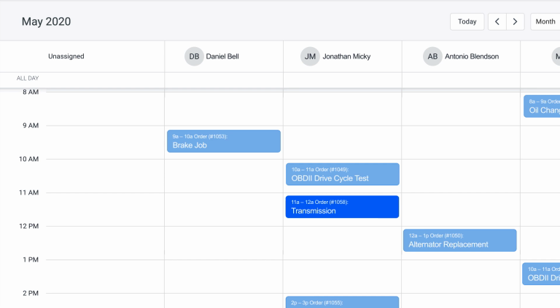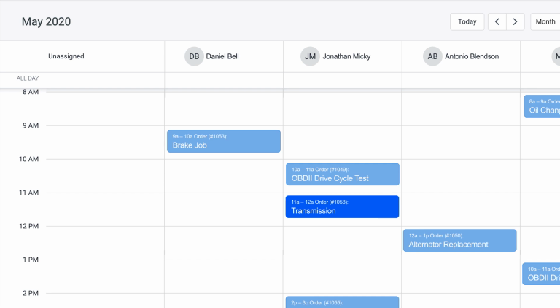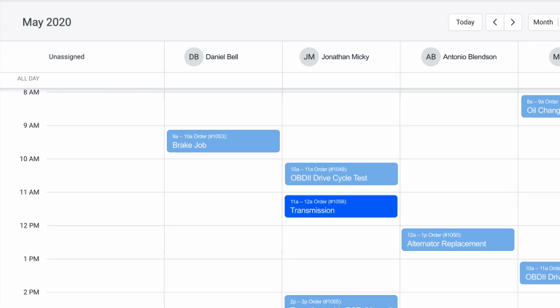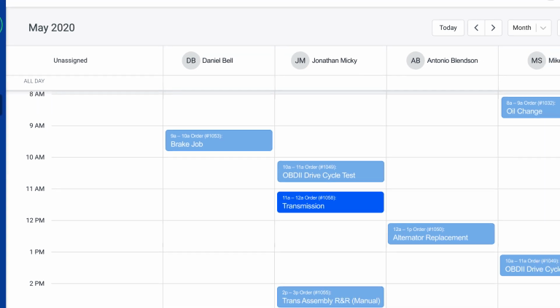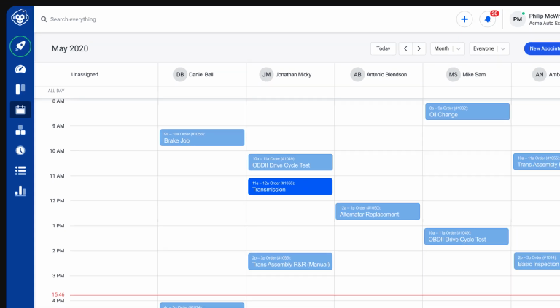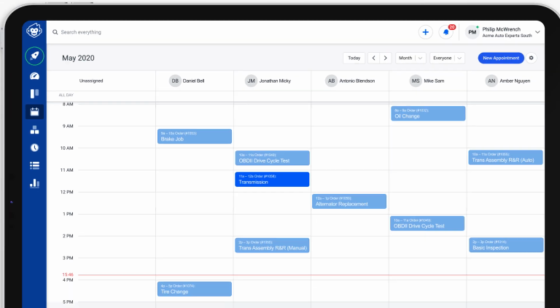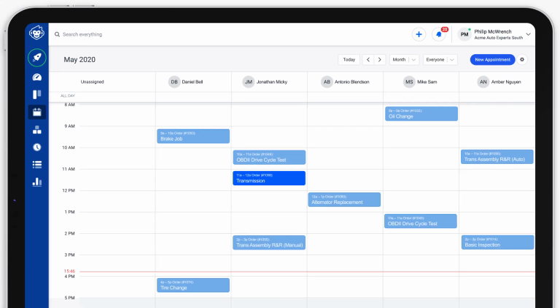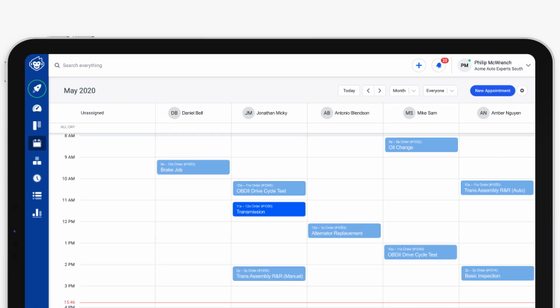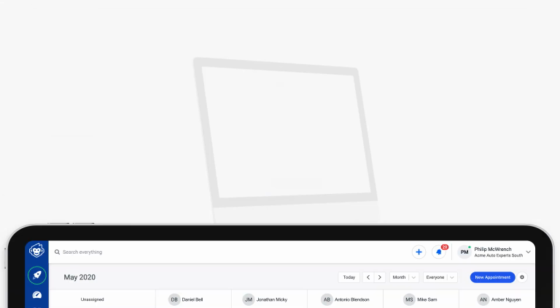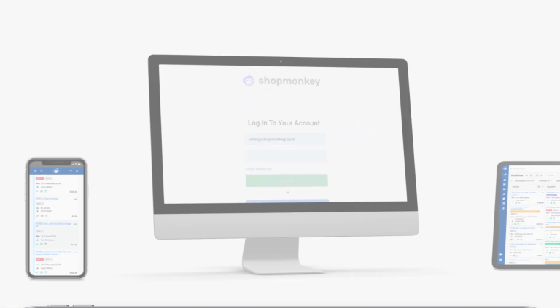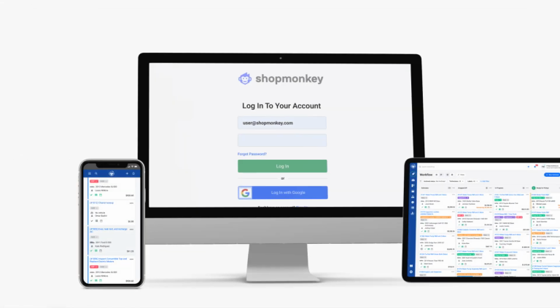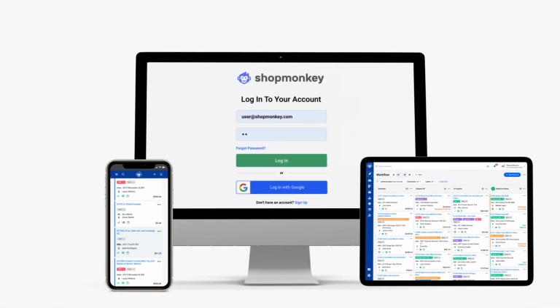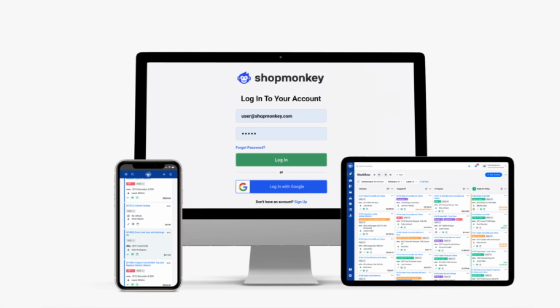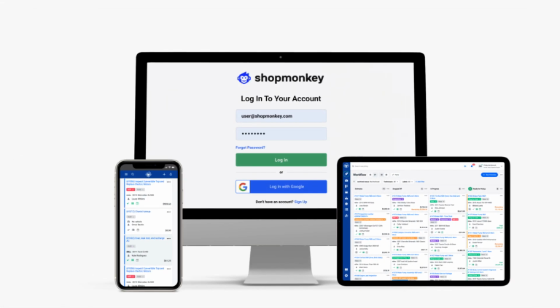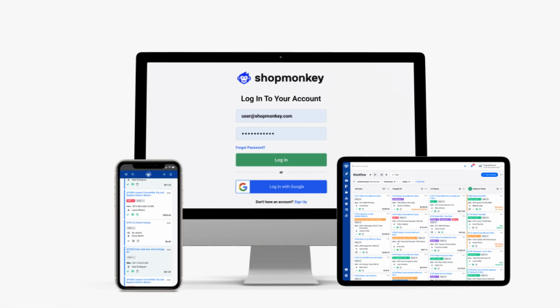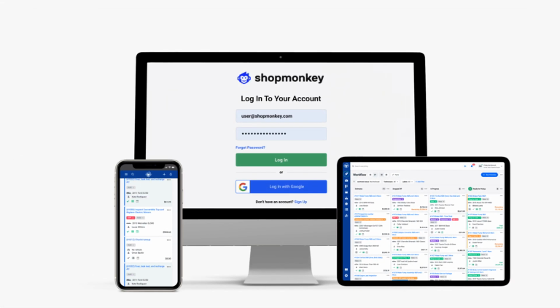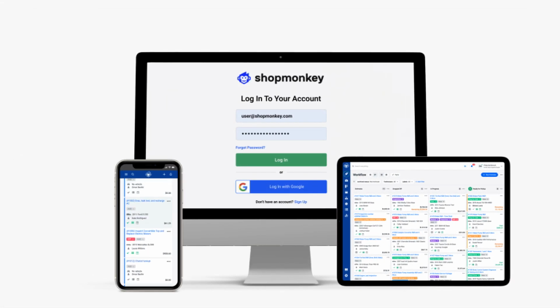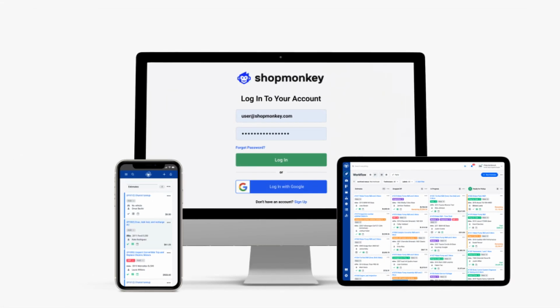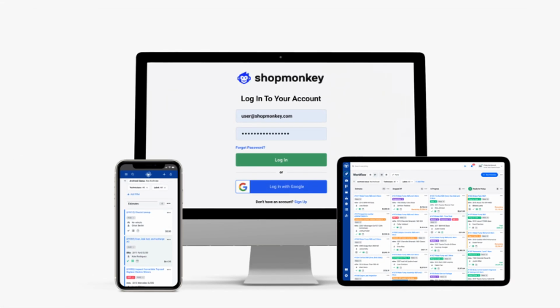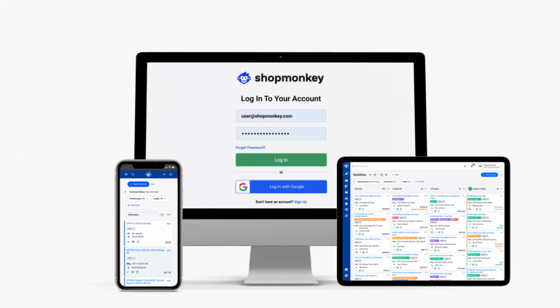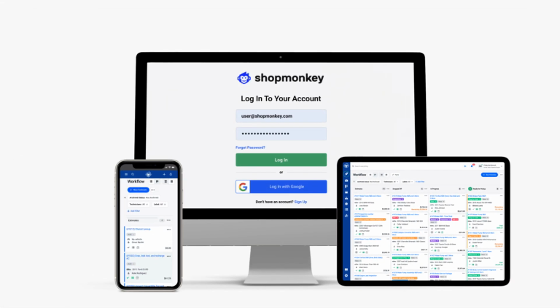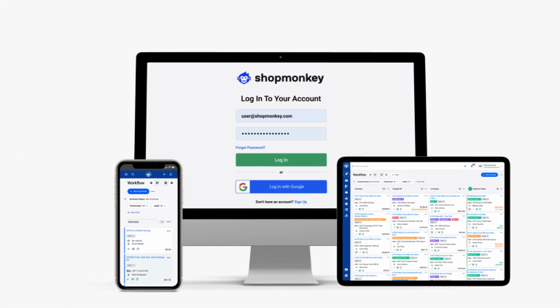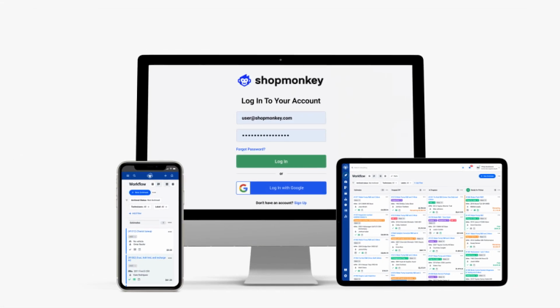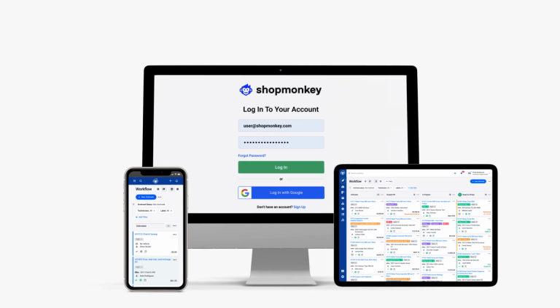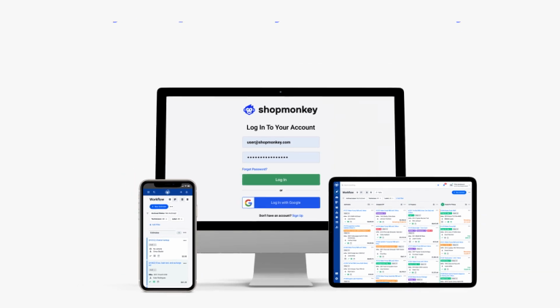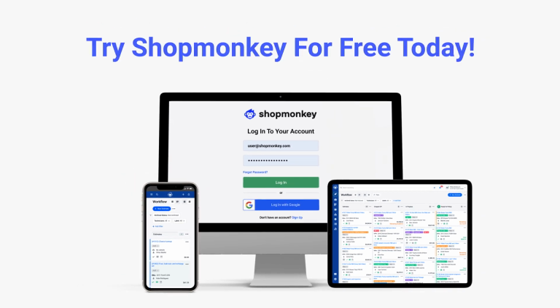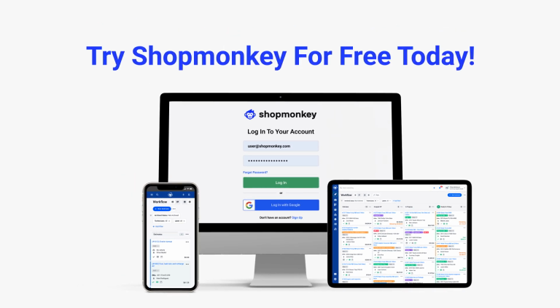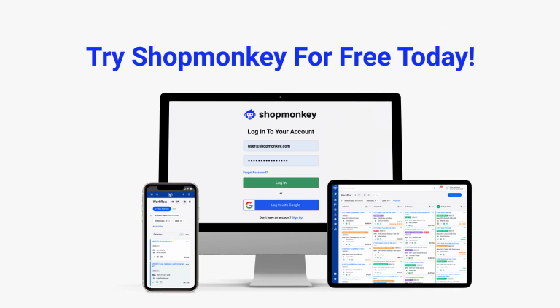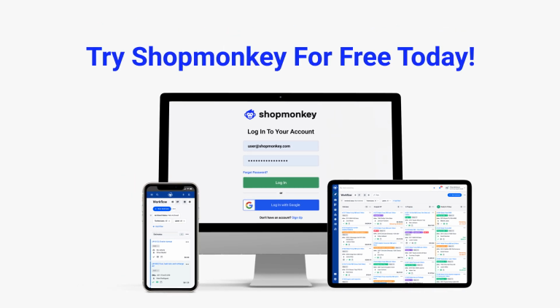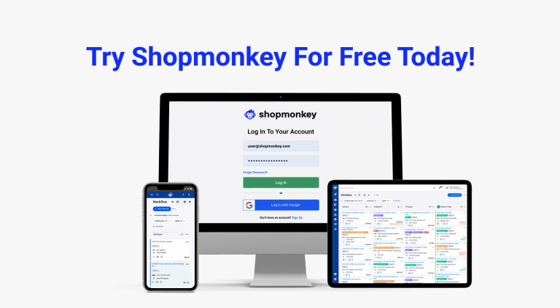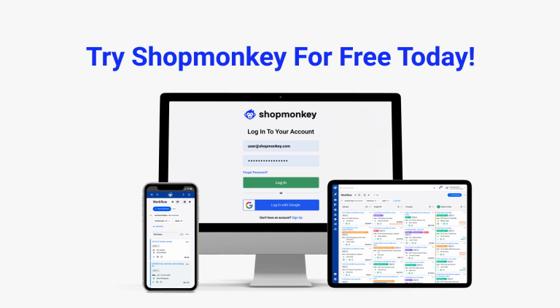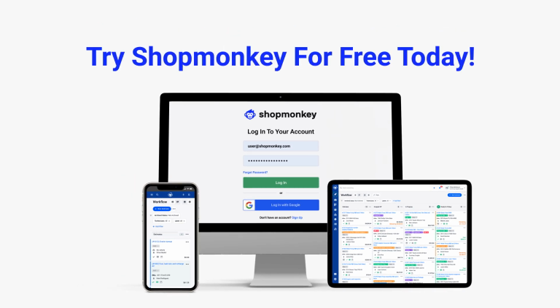Shopmonkey — the smart and simple way to run your shop. Try it for free today.